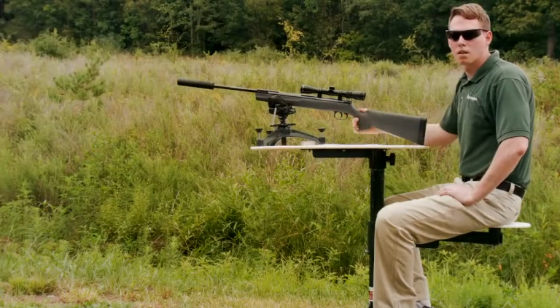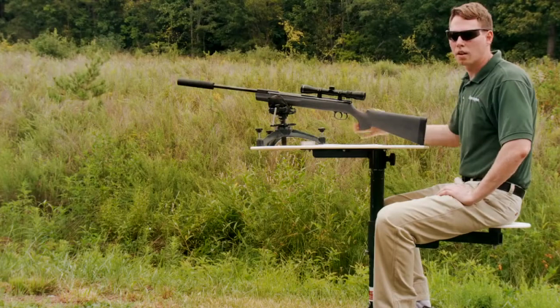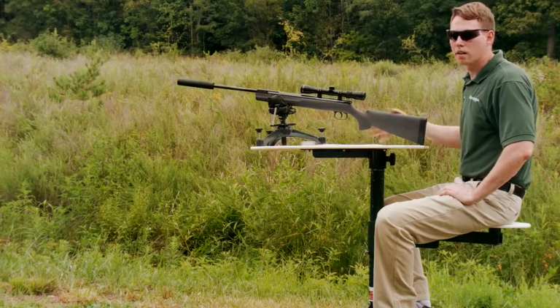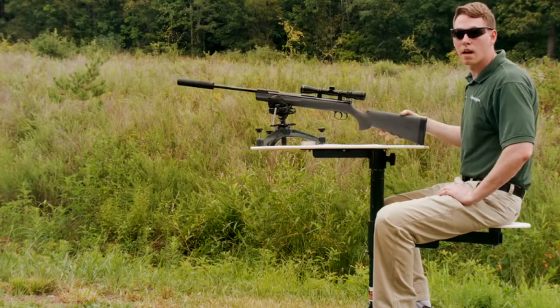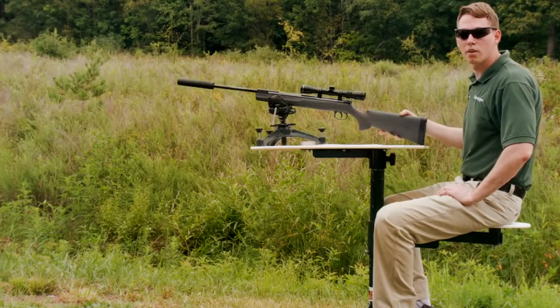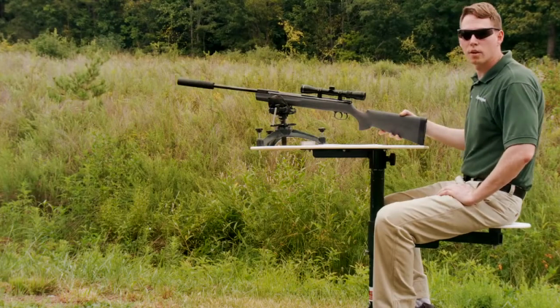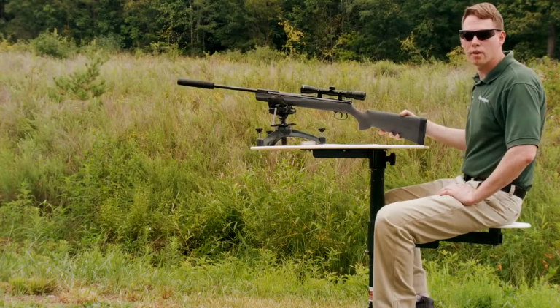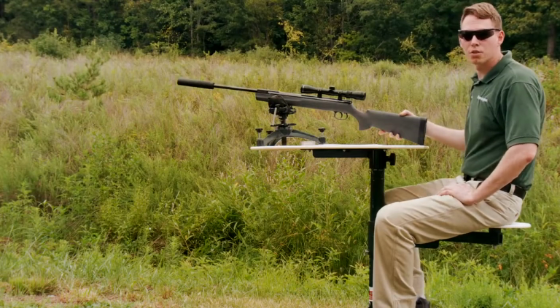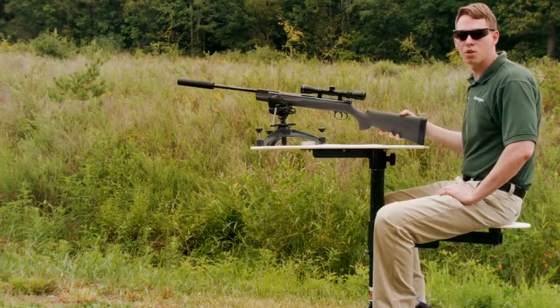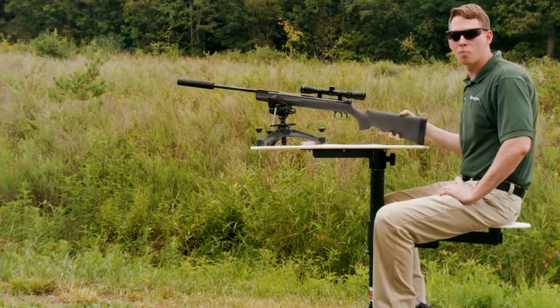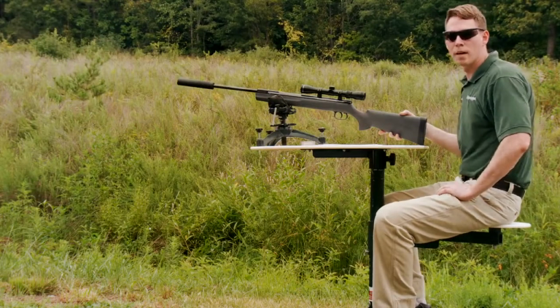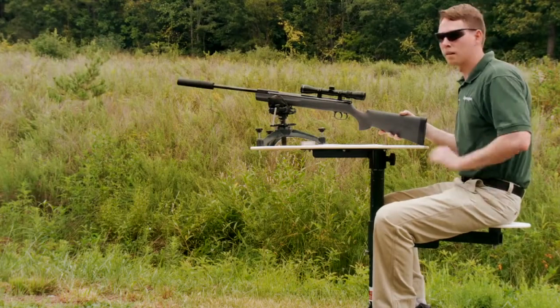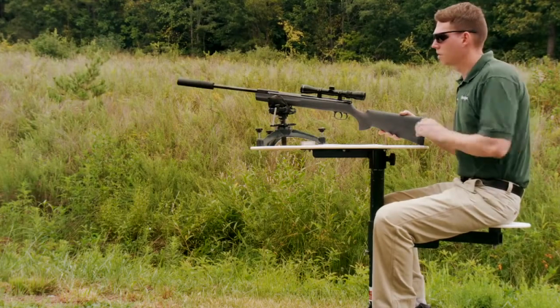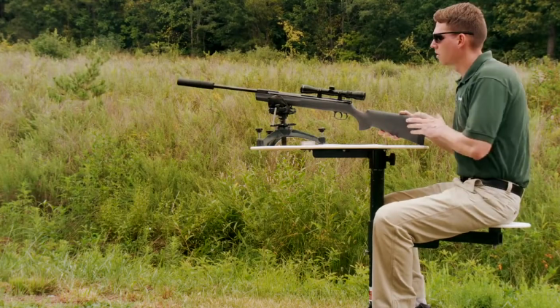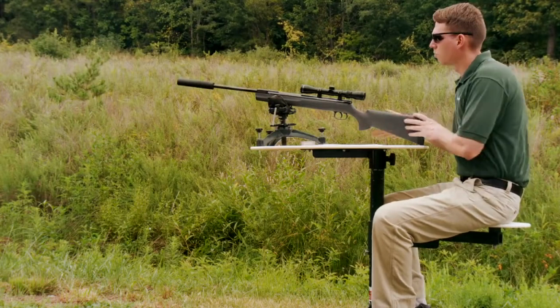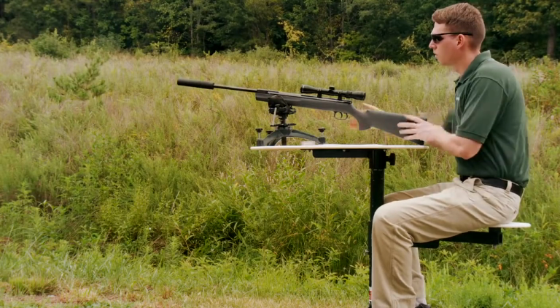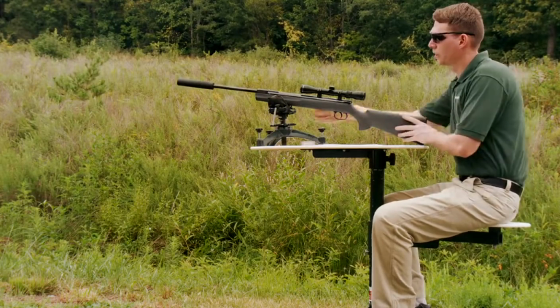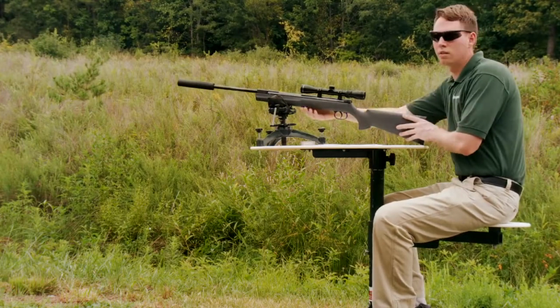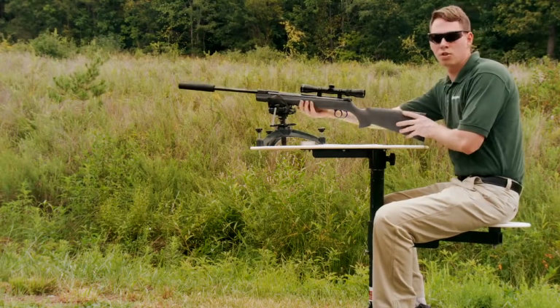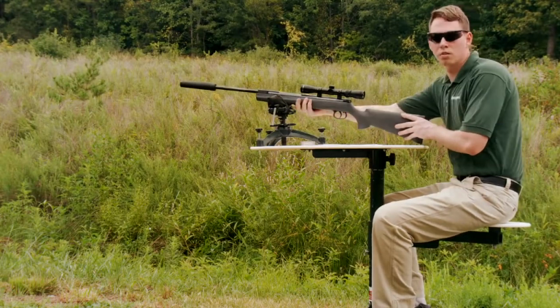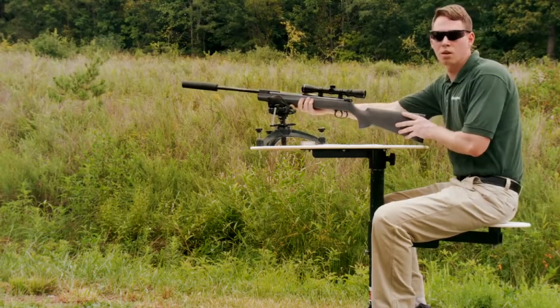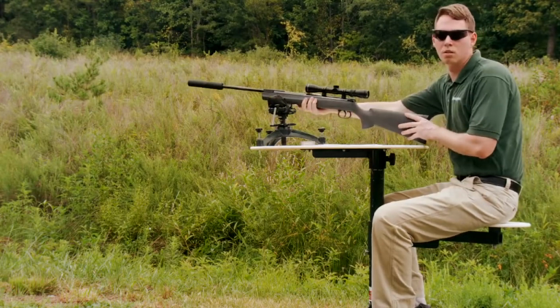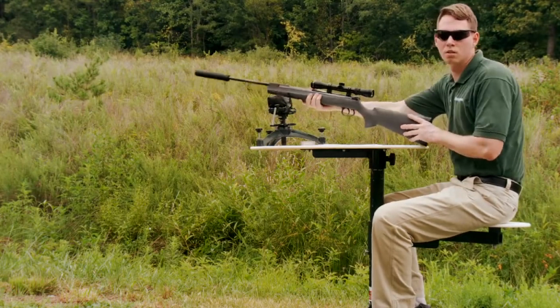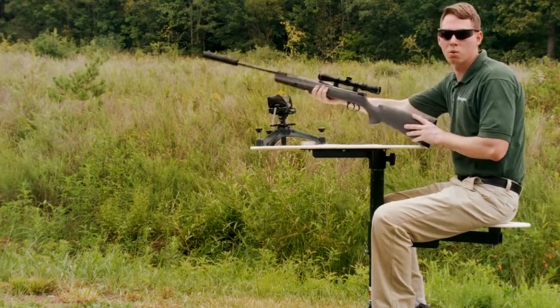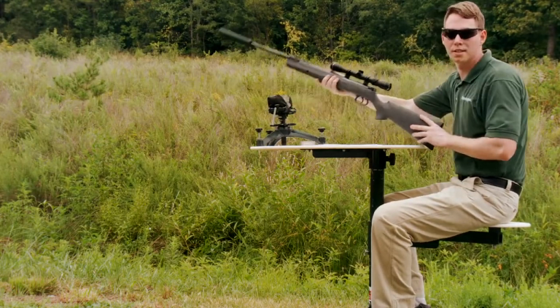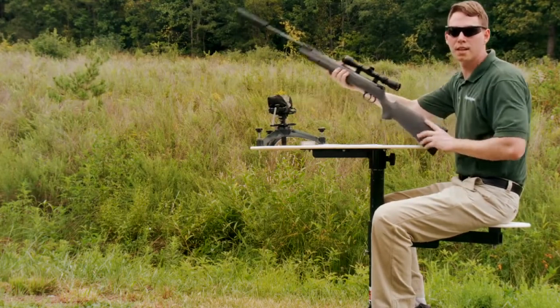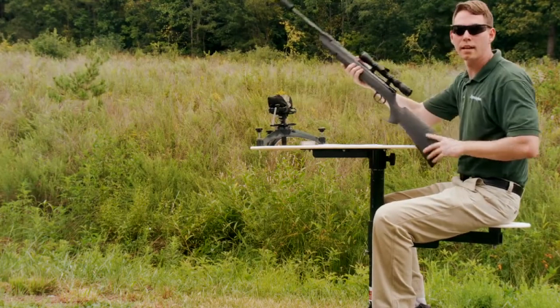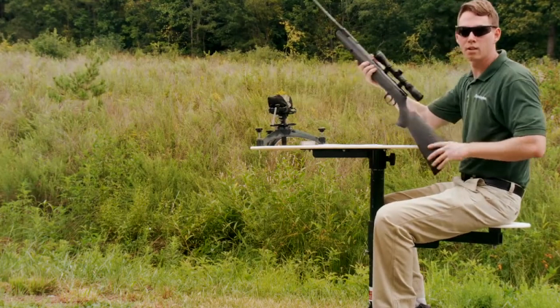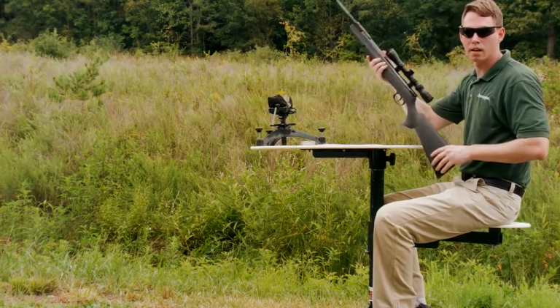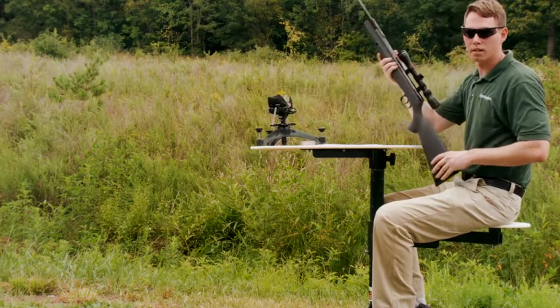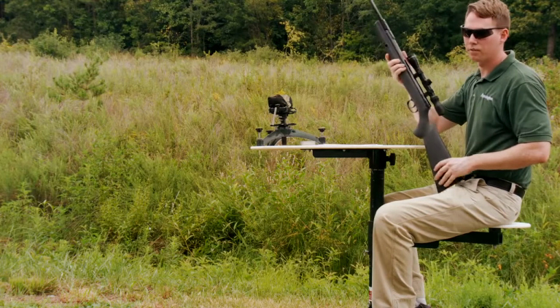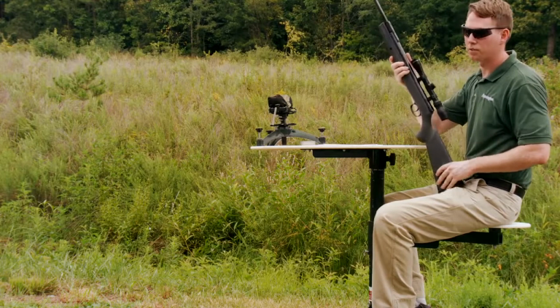Now that we have our scope mounted, we're going to zero or sight in our air rifle.